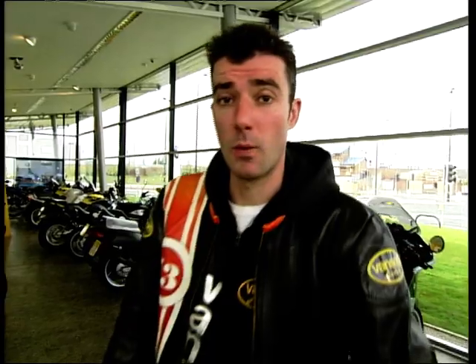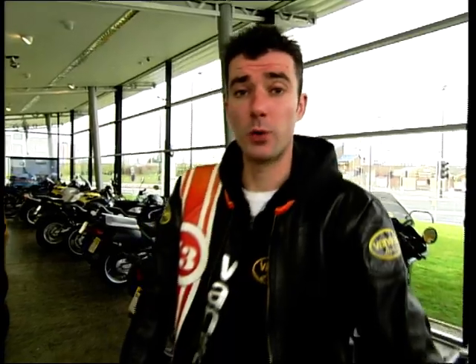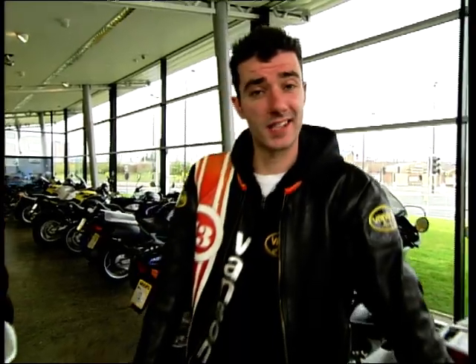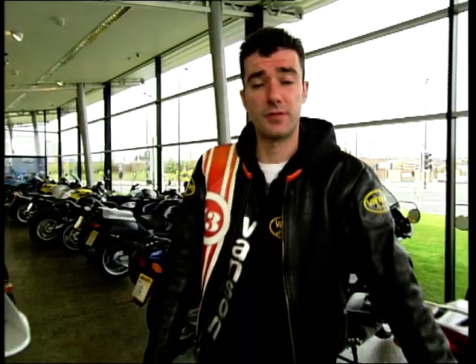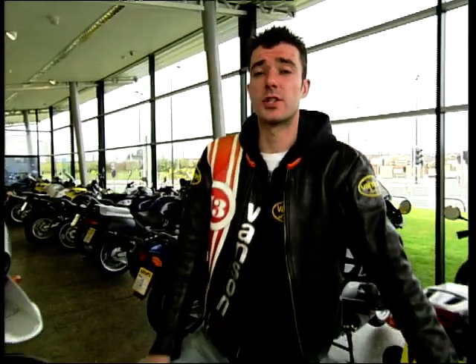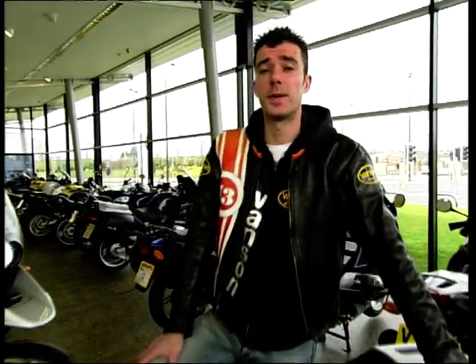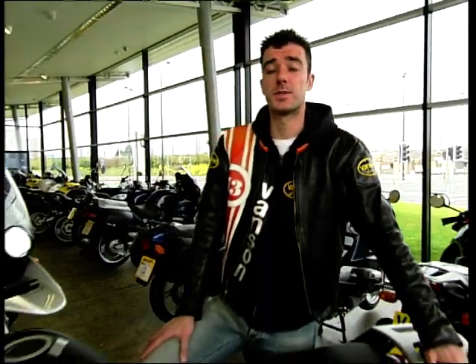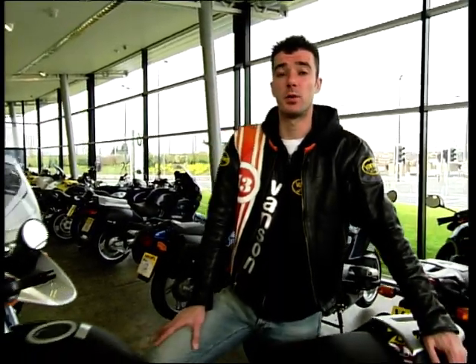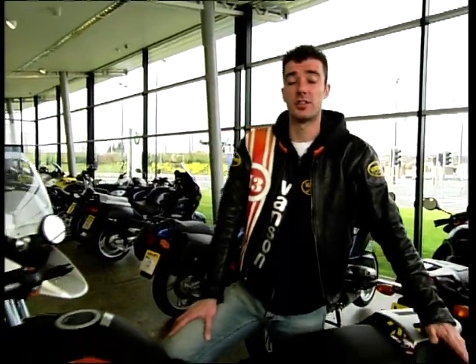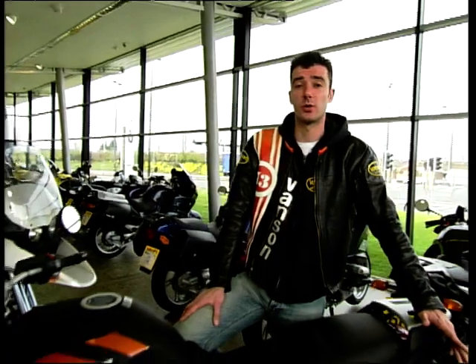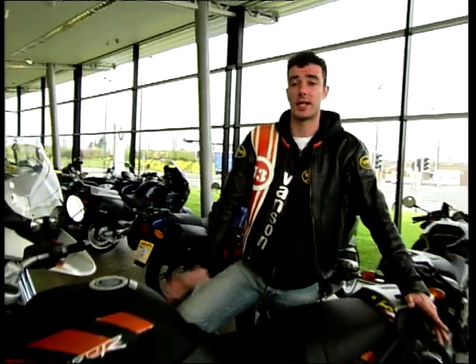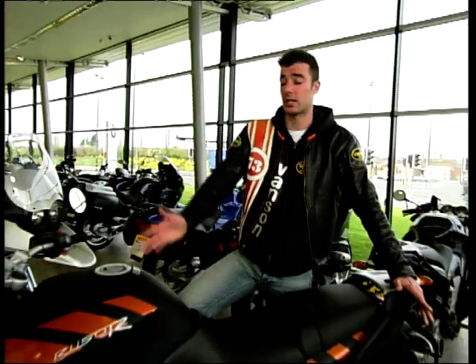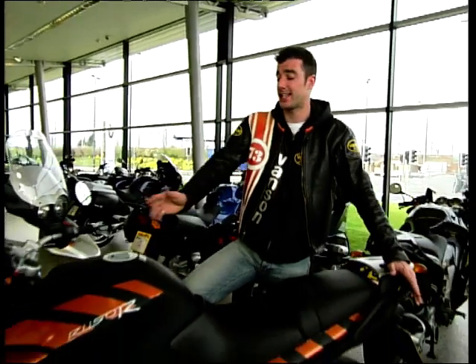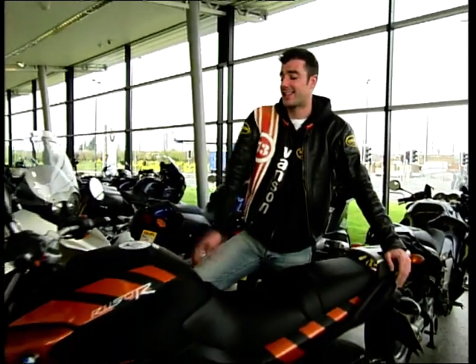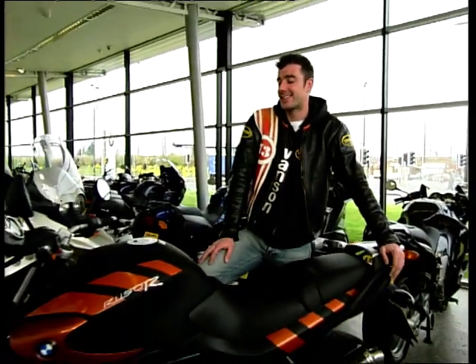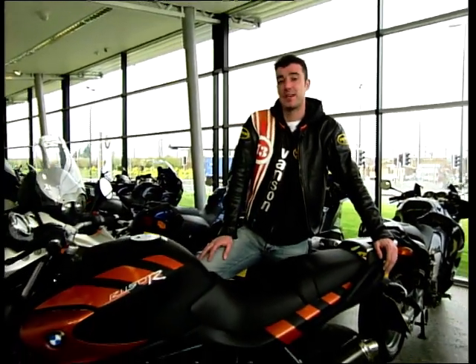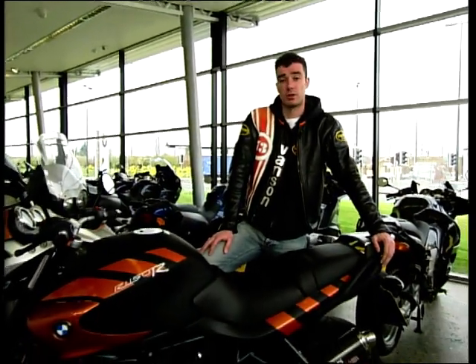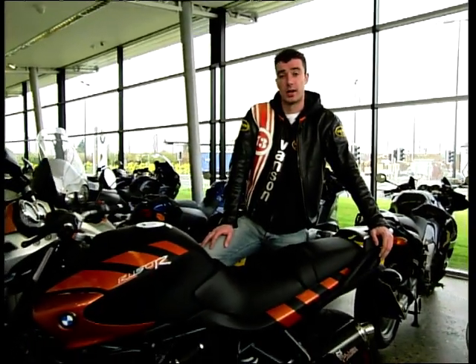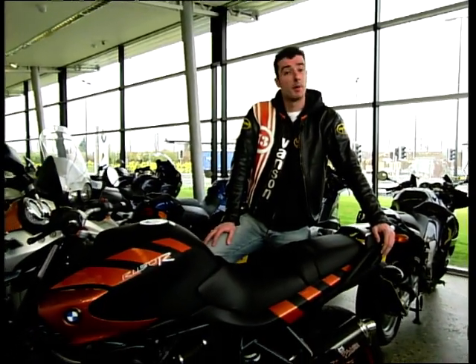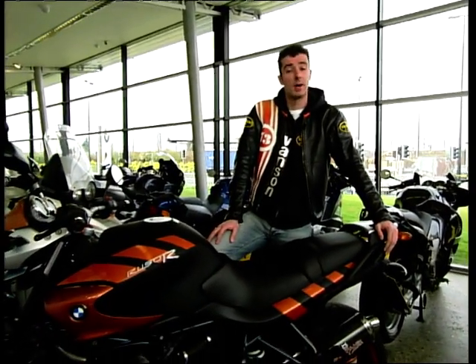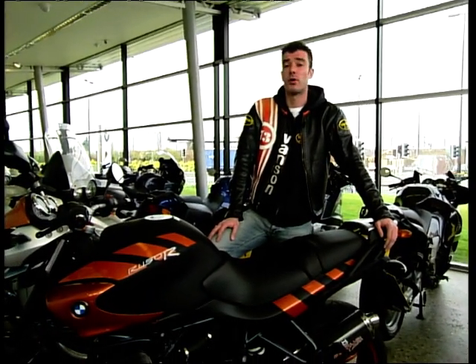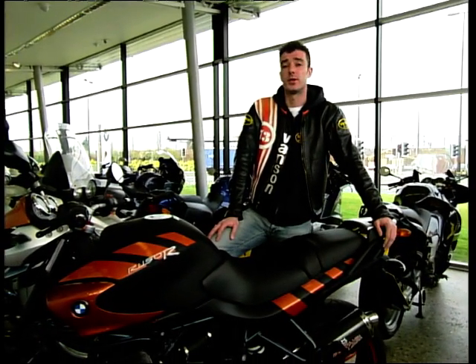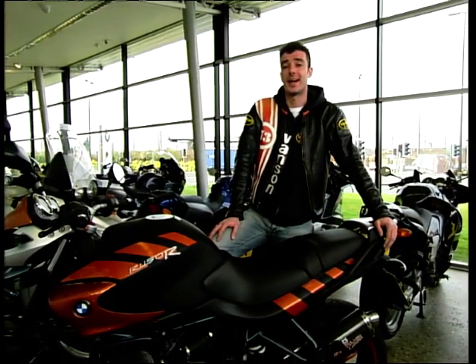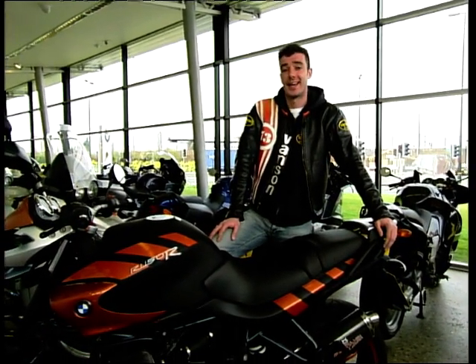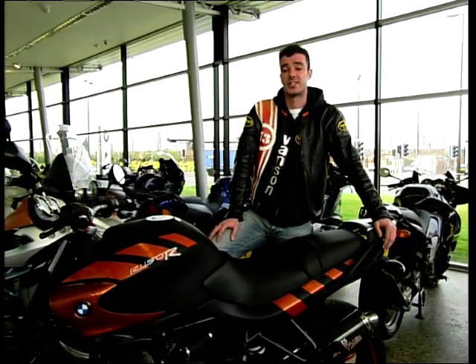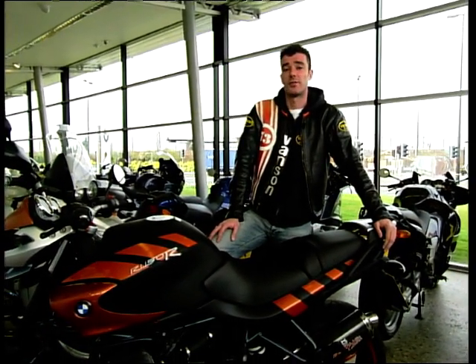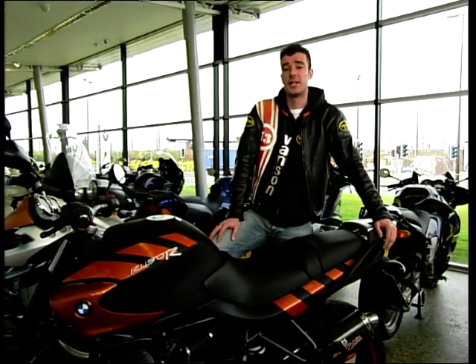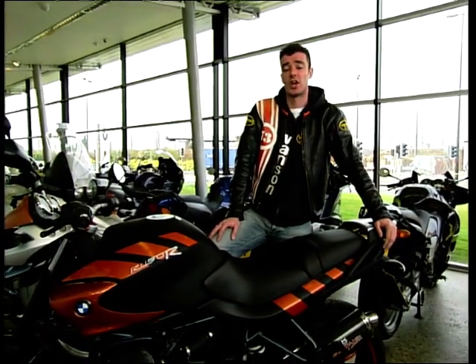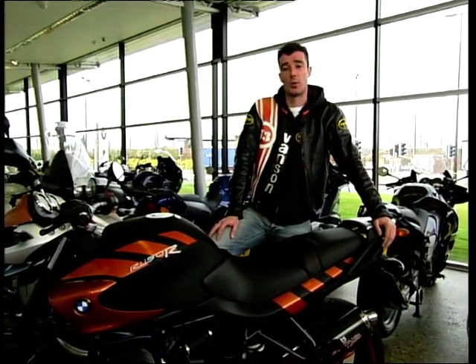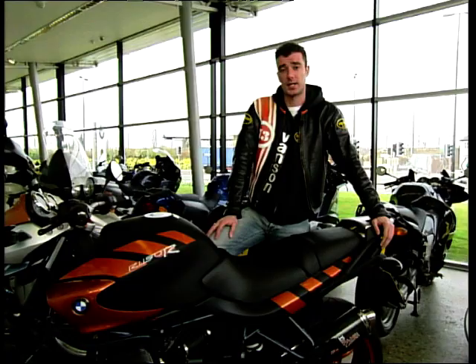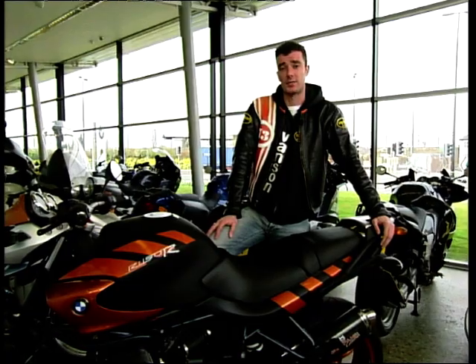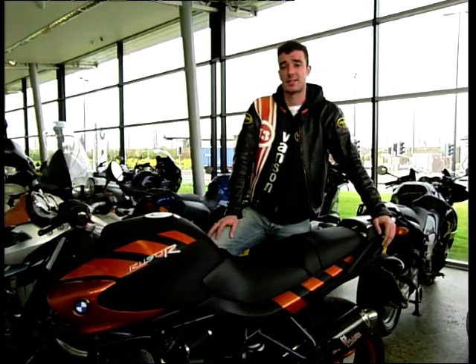Well, that's it for the Scorpion Sport, and shortly I'm going to be testing this here Rockstar. But before we do that, it's time for Louise and her weekly road test.